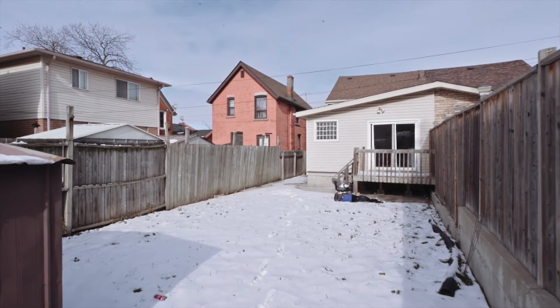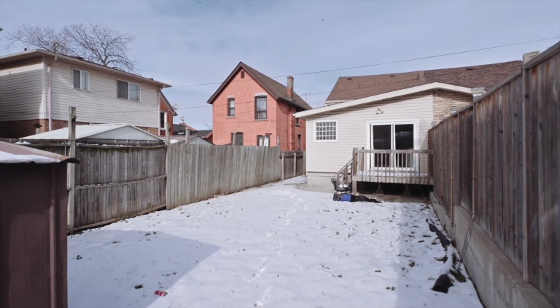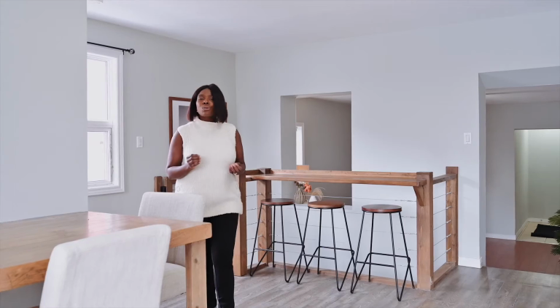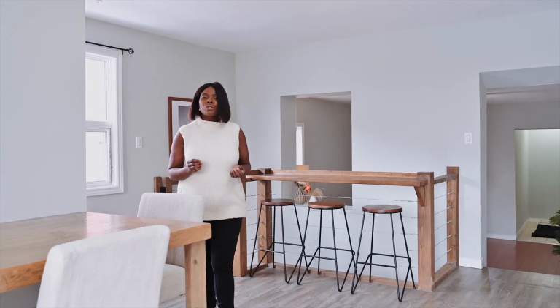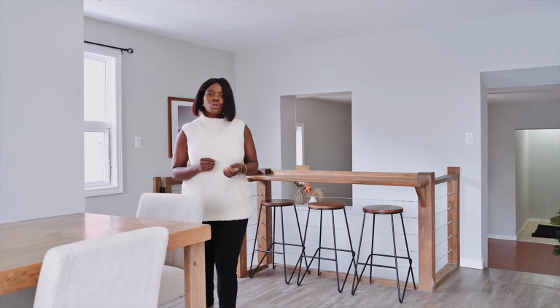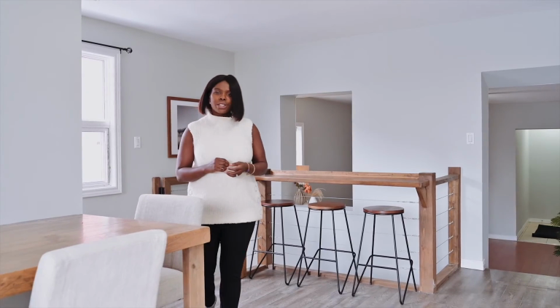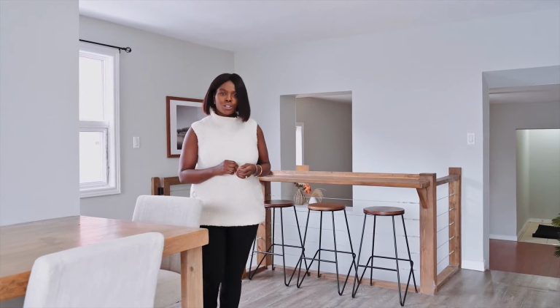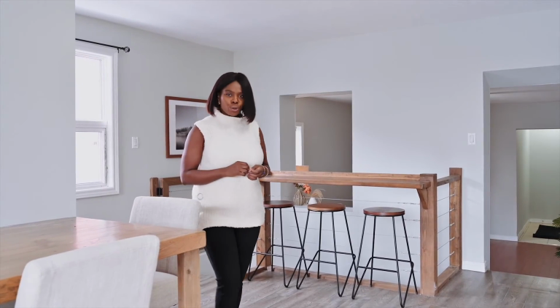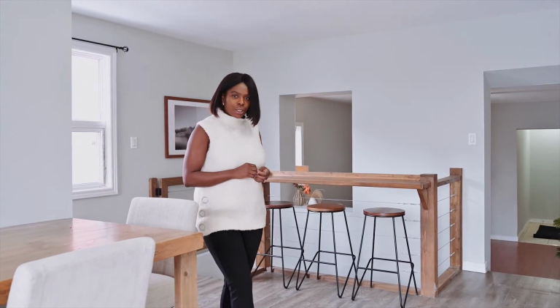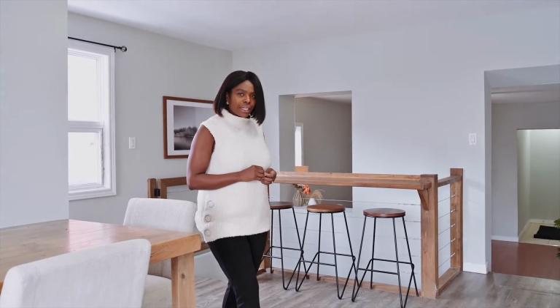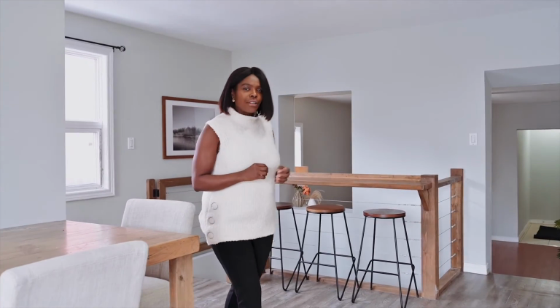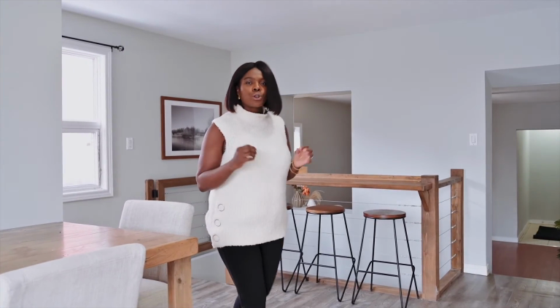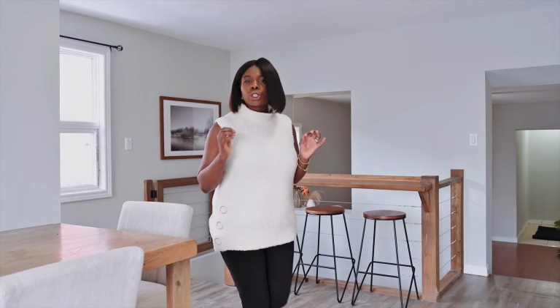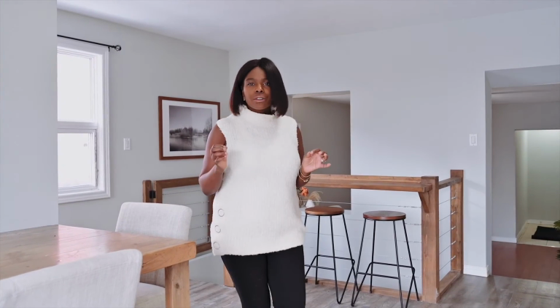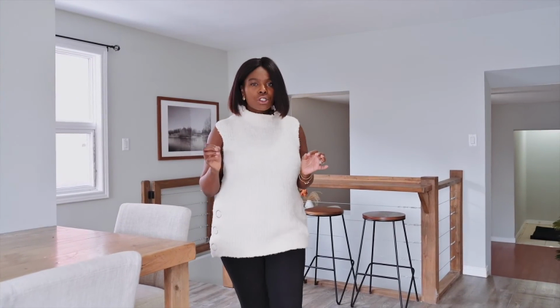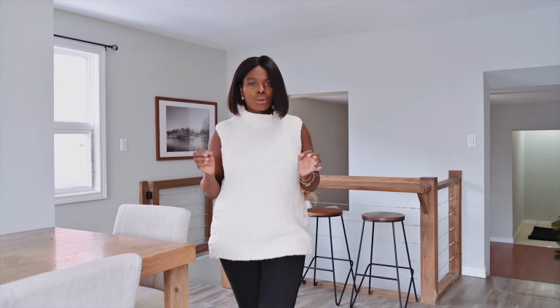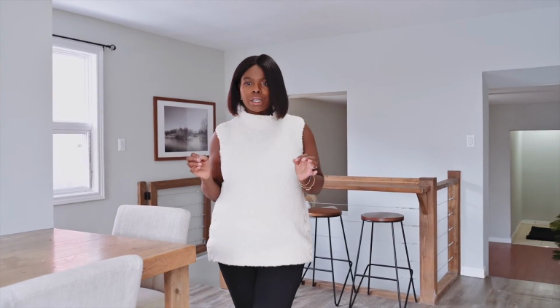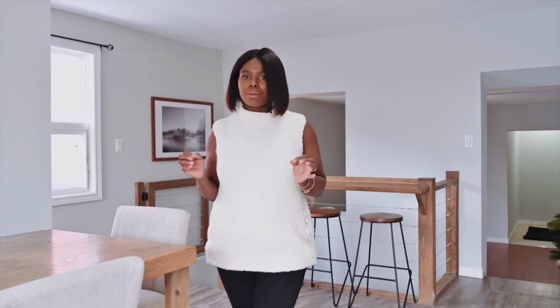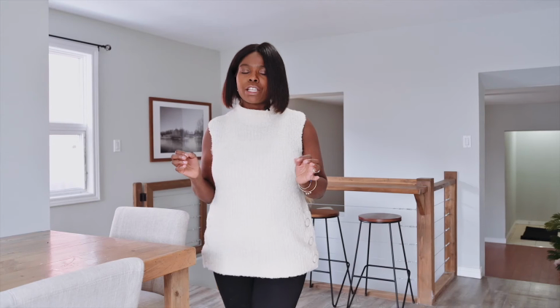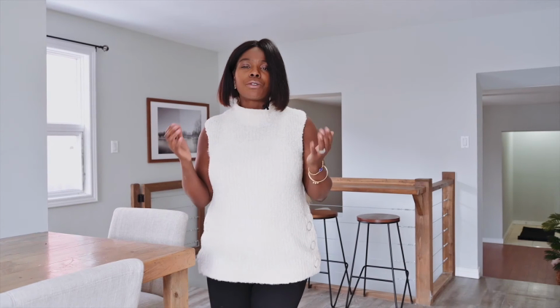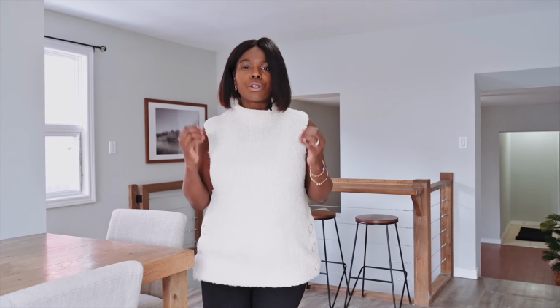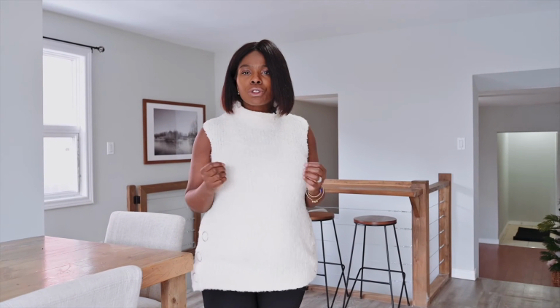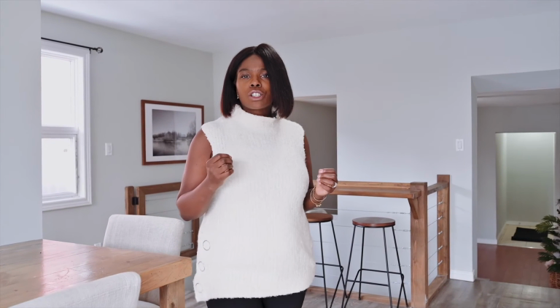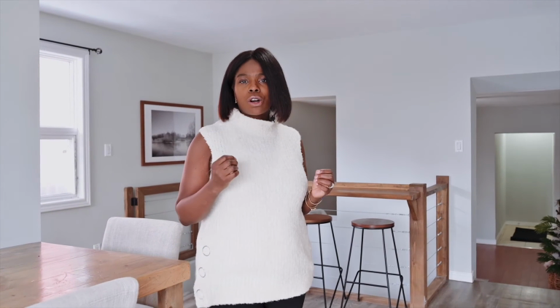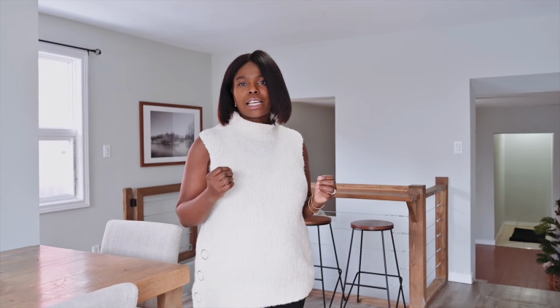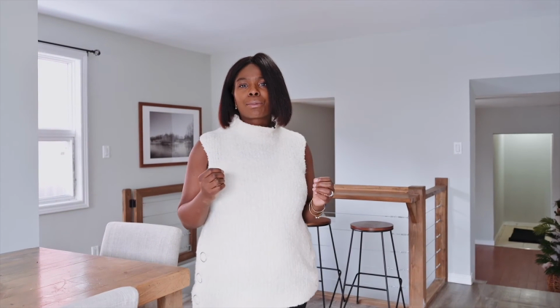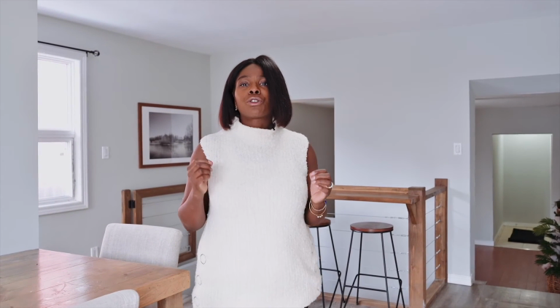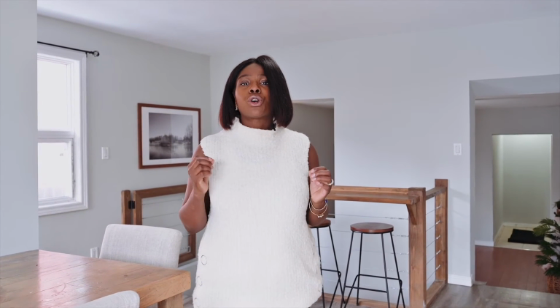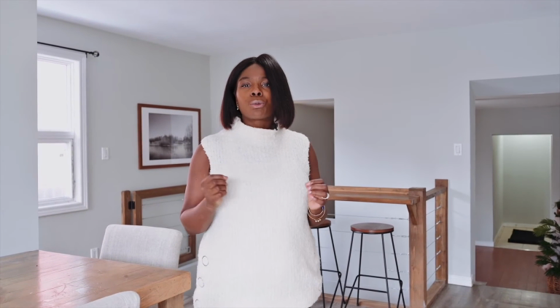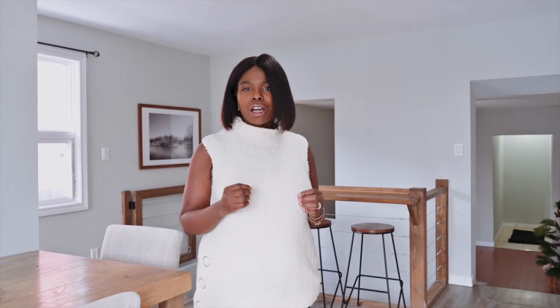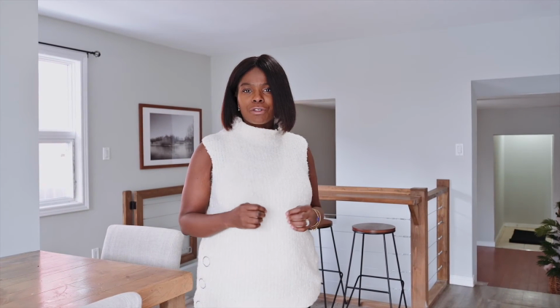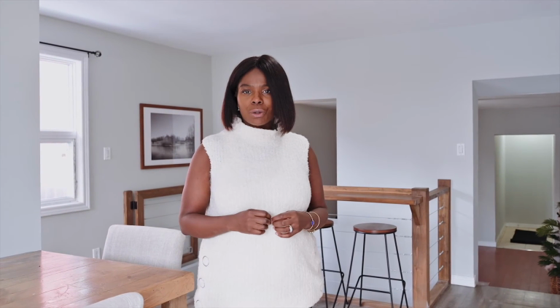Hope you enjoyed this tour. If you're looking for some more information, feel free to contact me for your own private viewing.